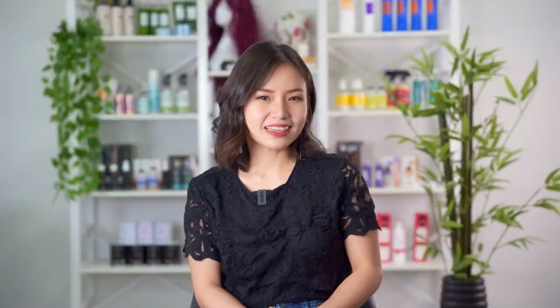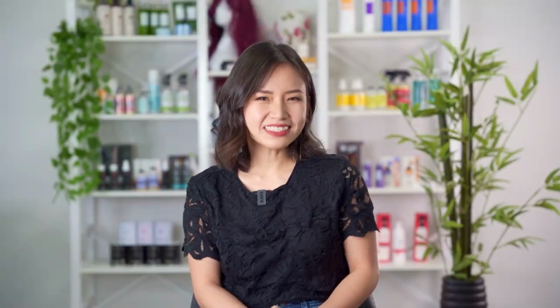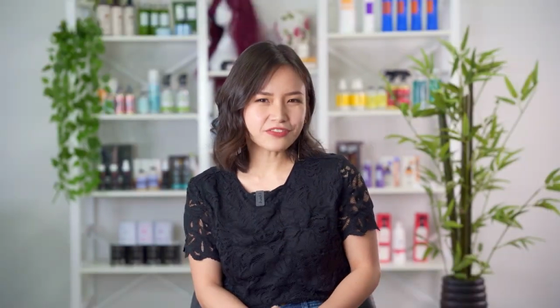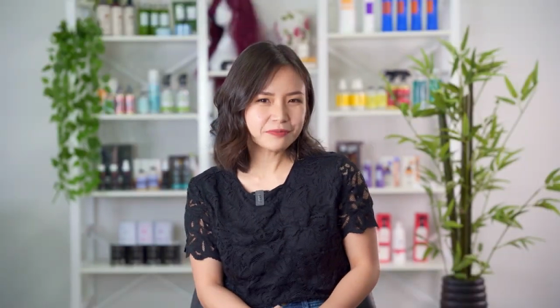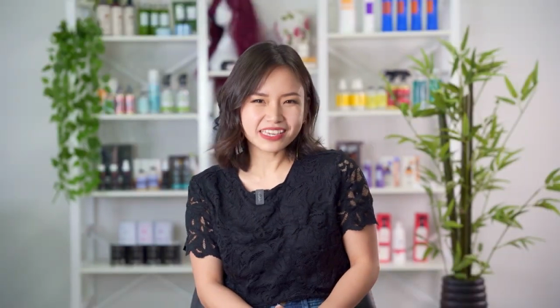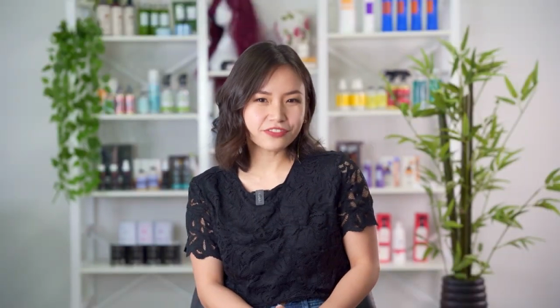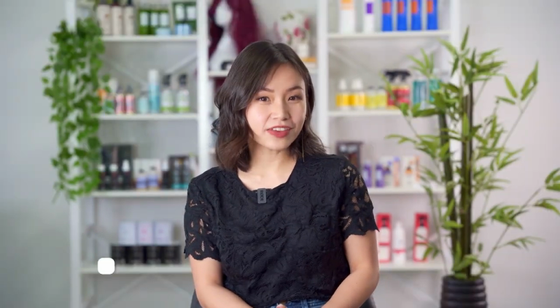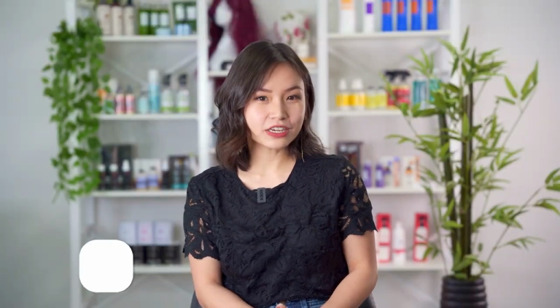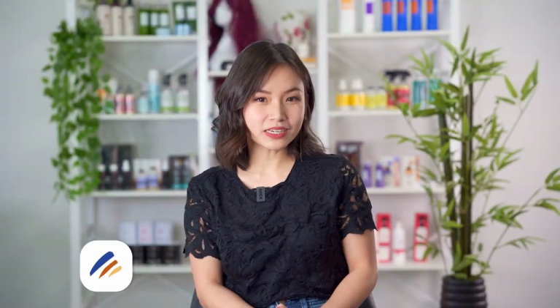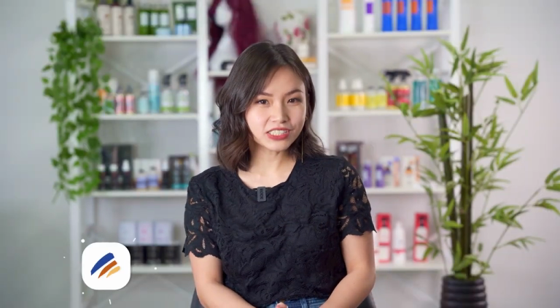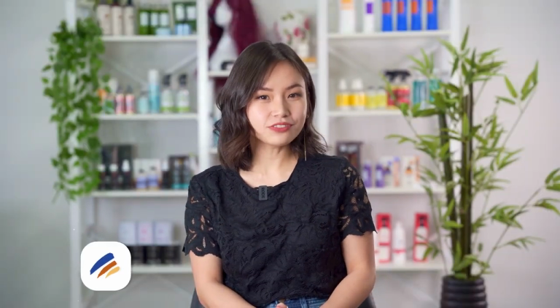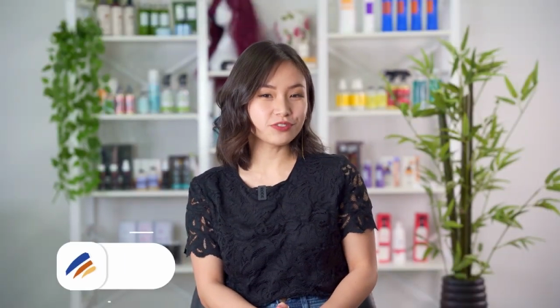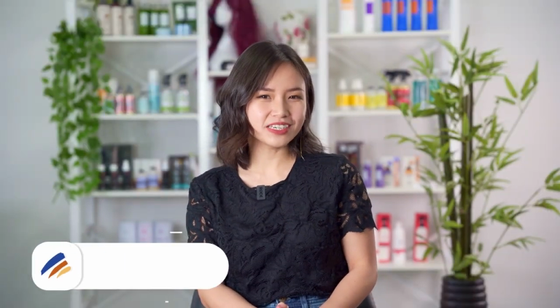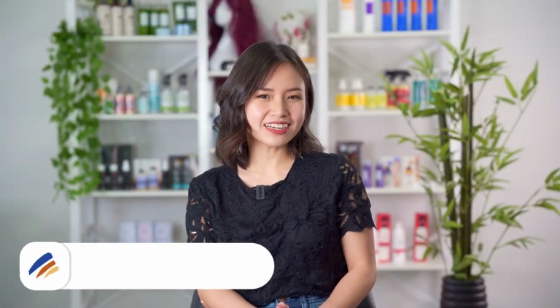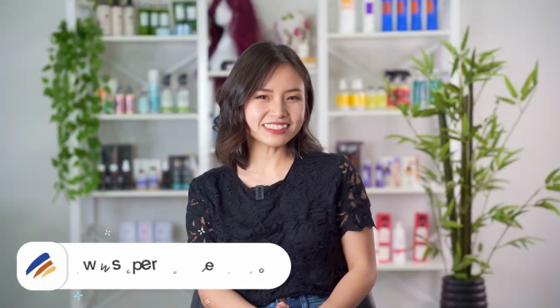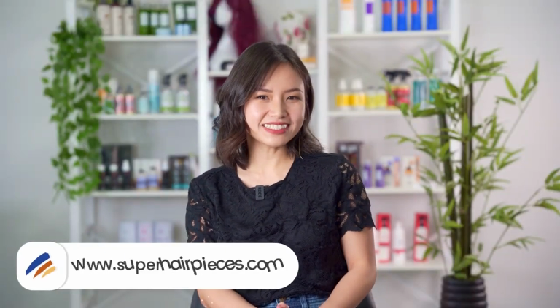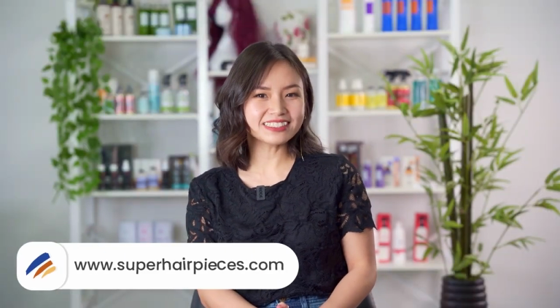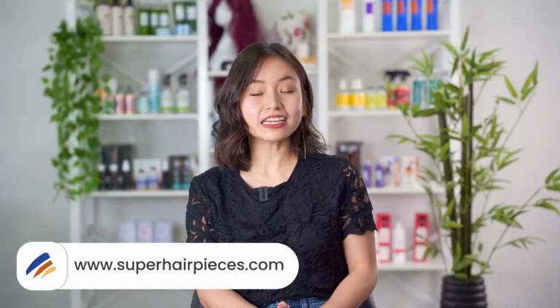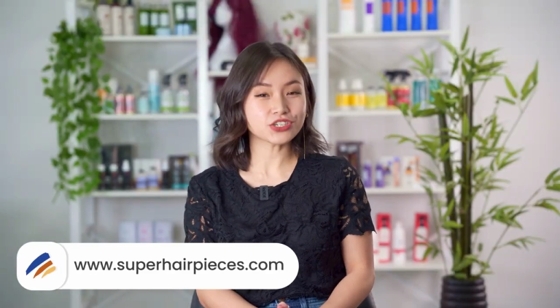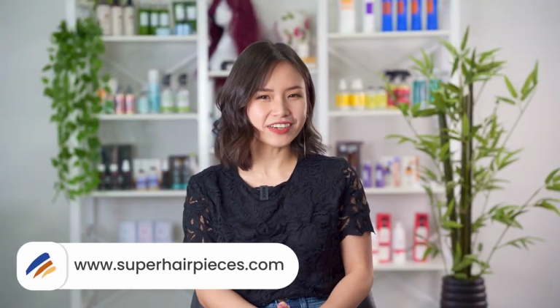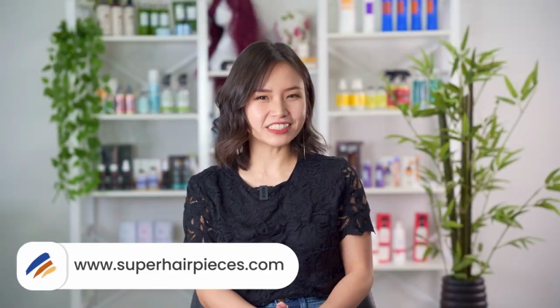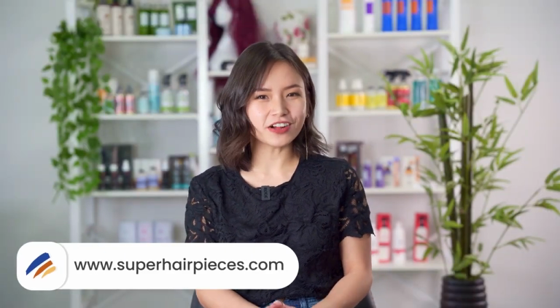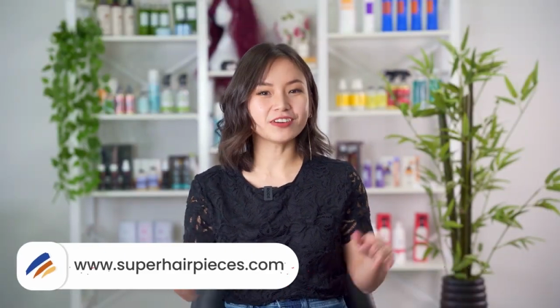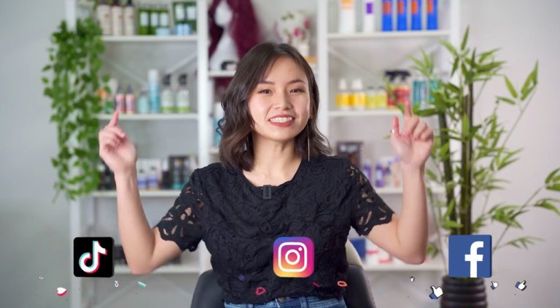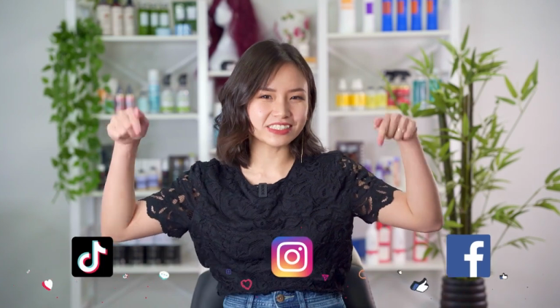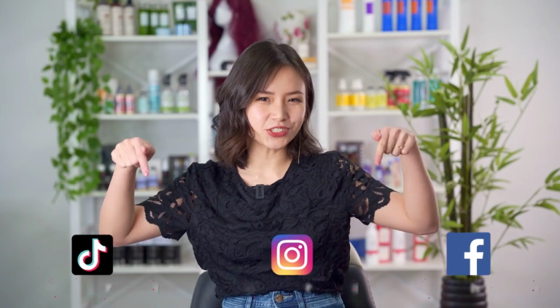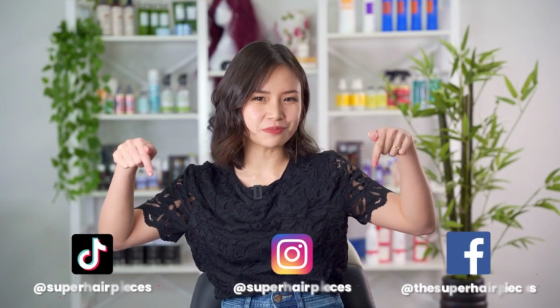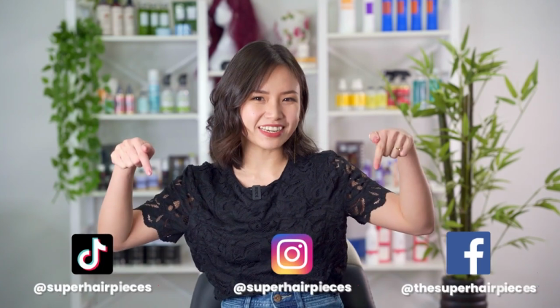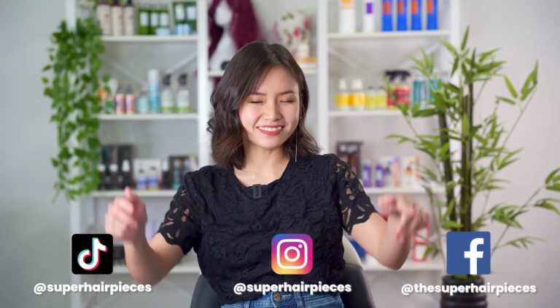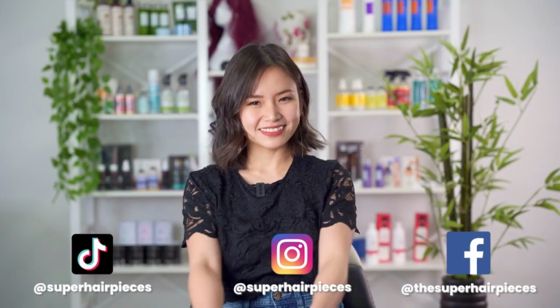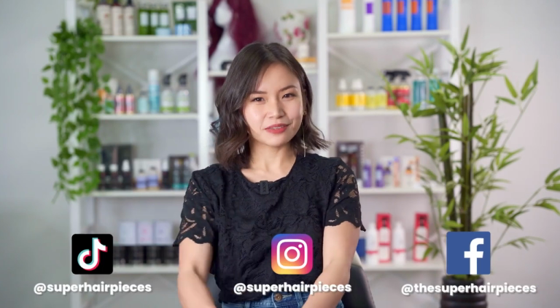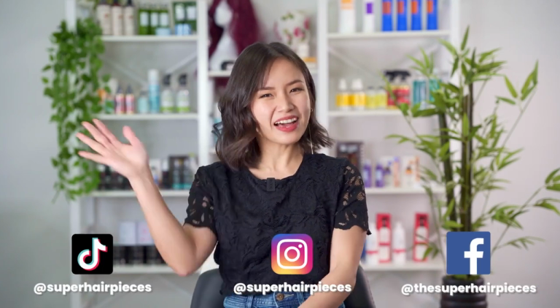That's all for me. If you have any questions, feel free to contact us and don't forget to follow us on social media. Bye!